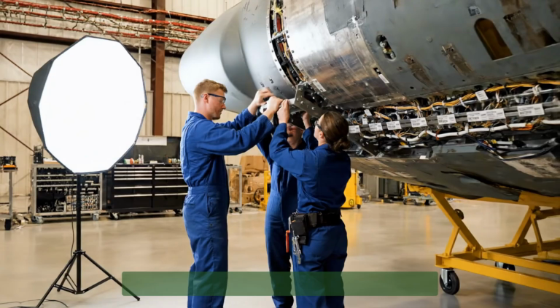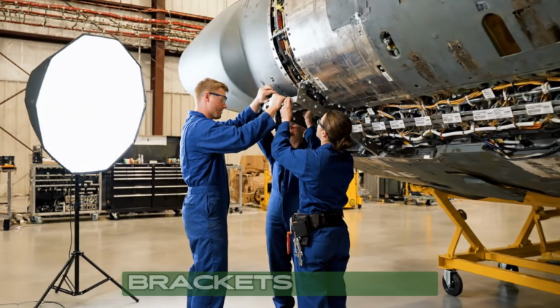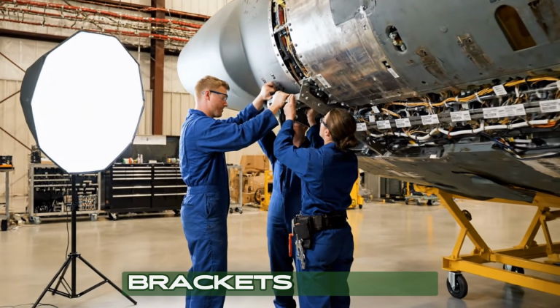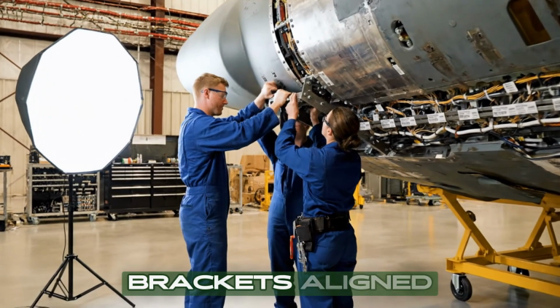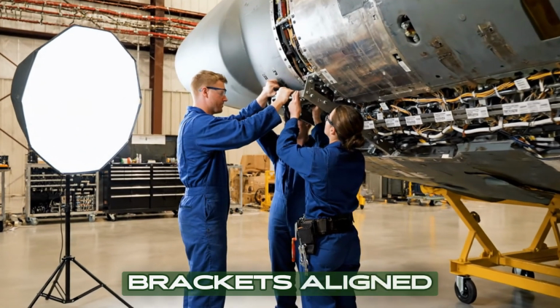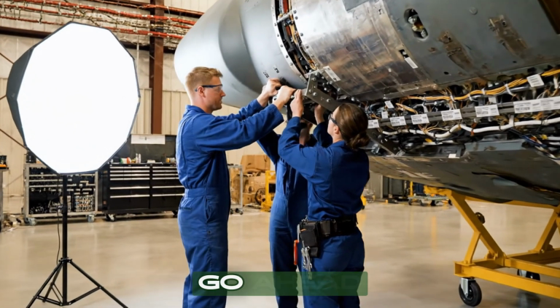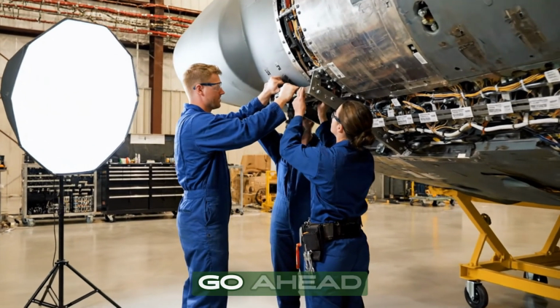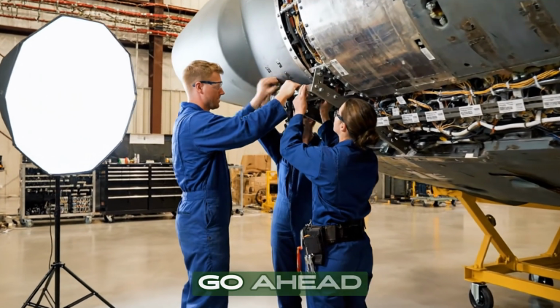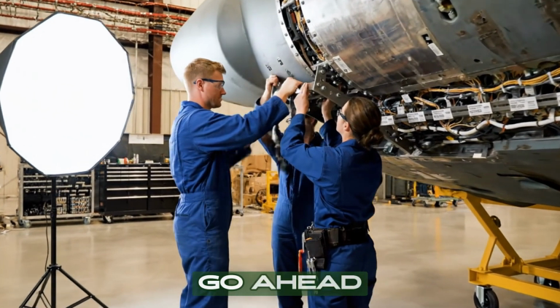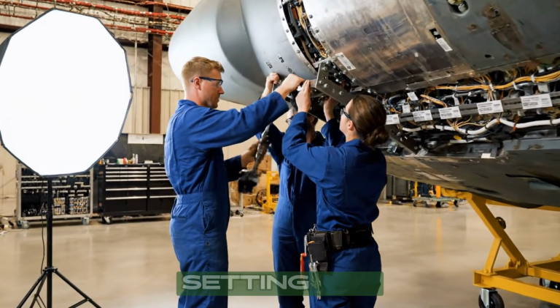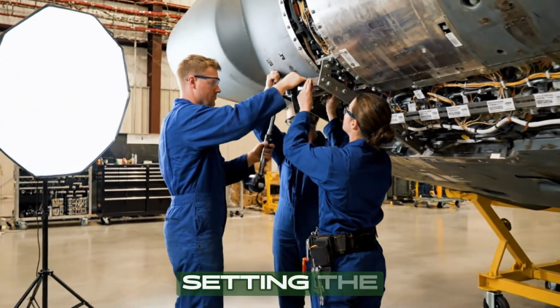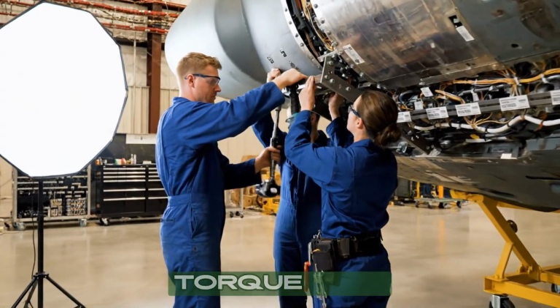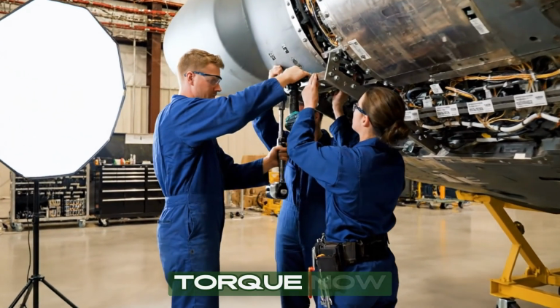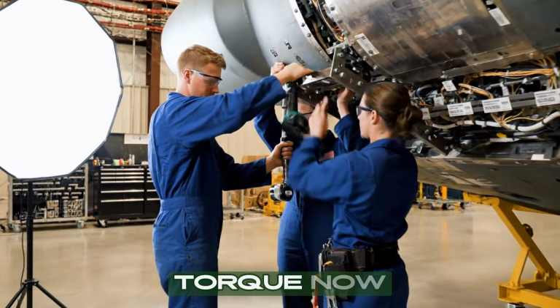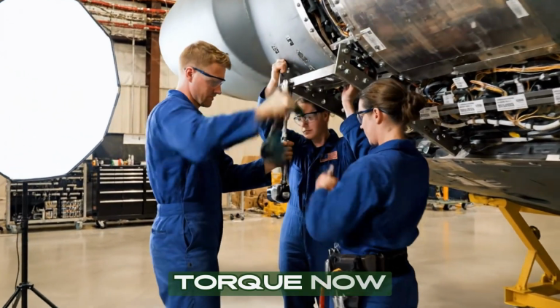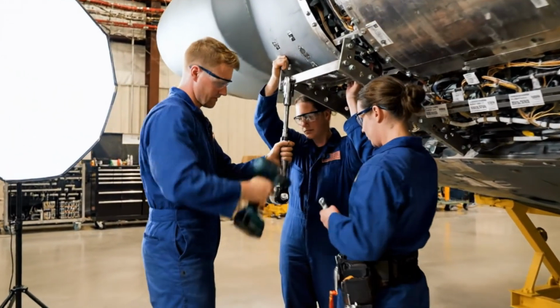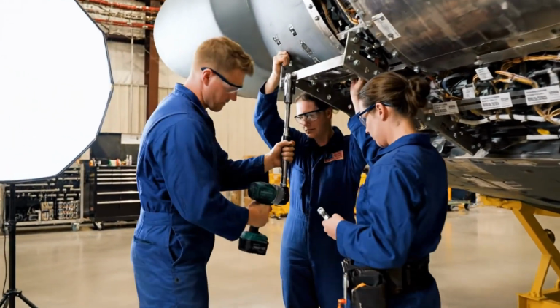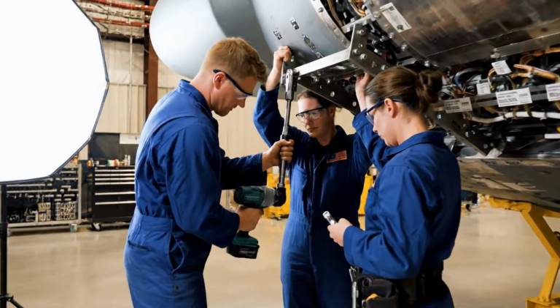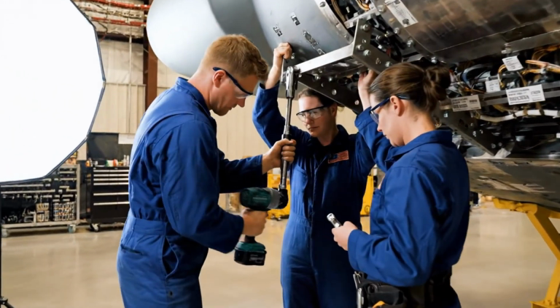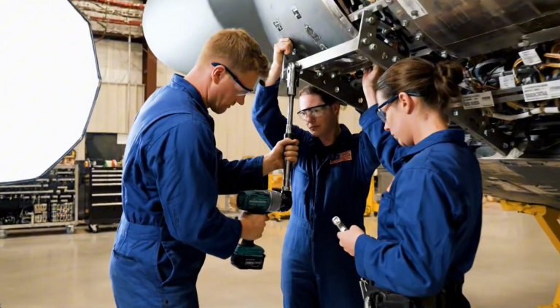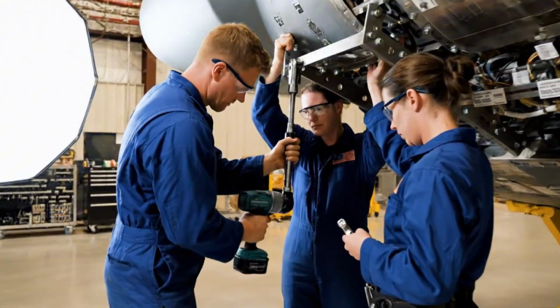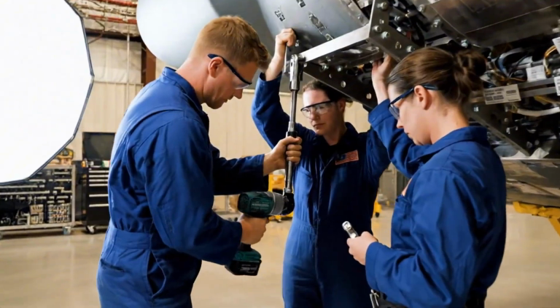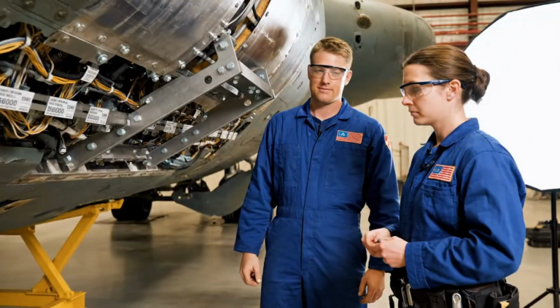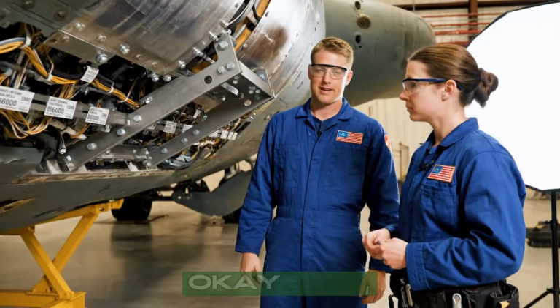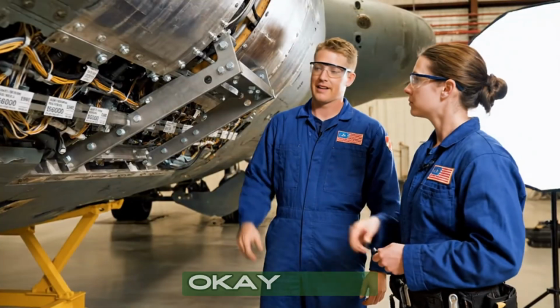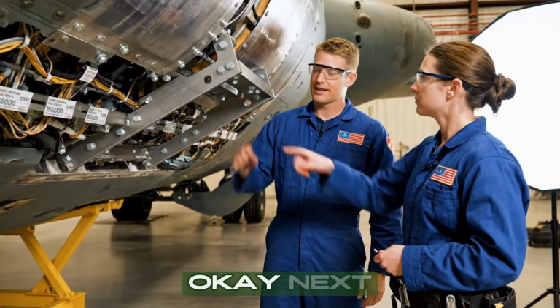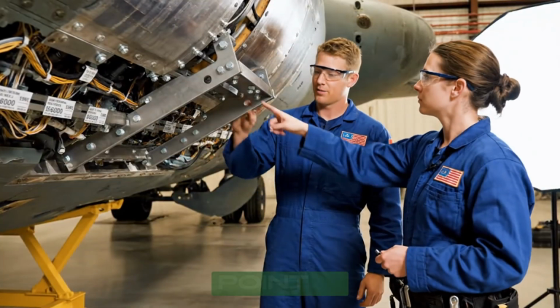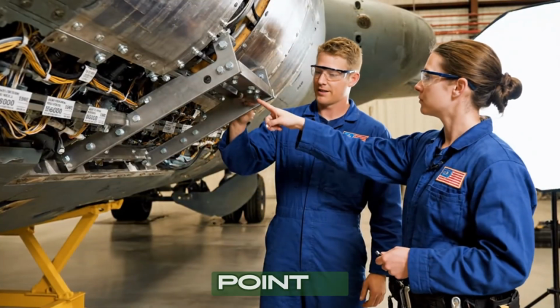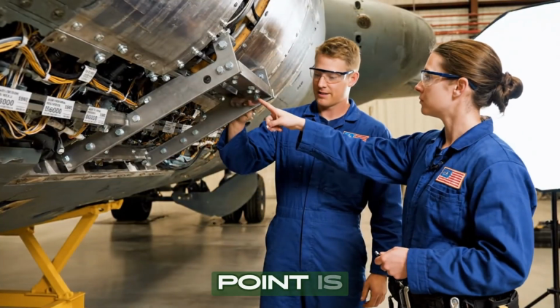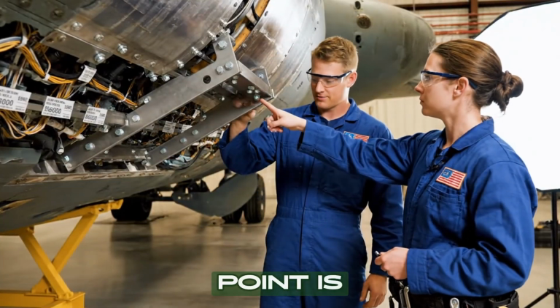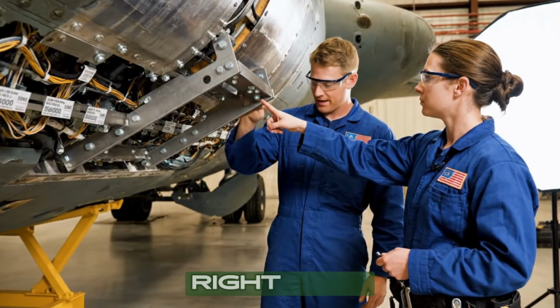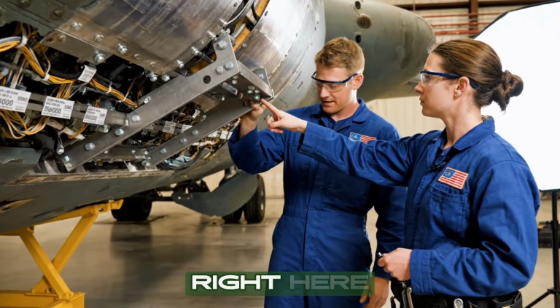Brackets aligned, go ahead. Setting the torque now. Next point is right here.